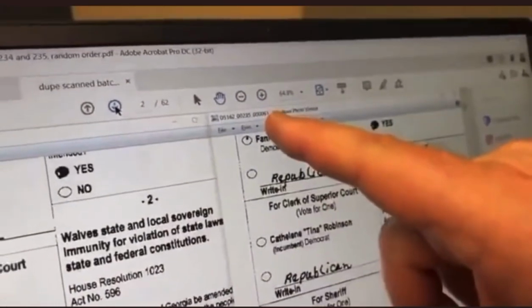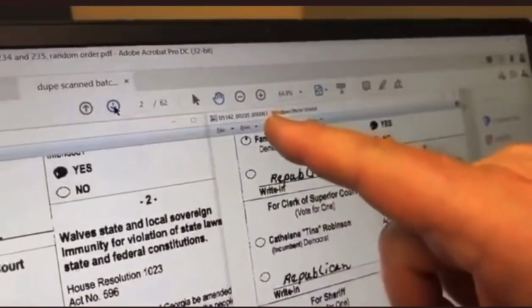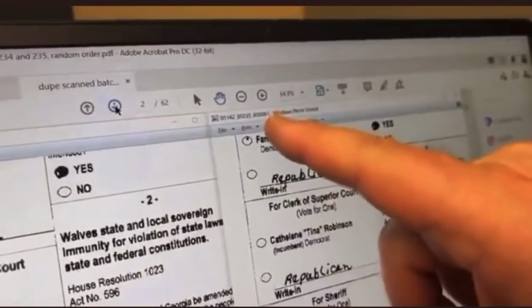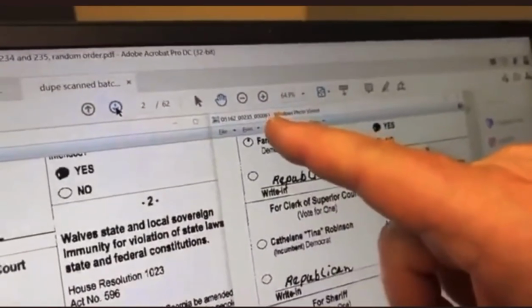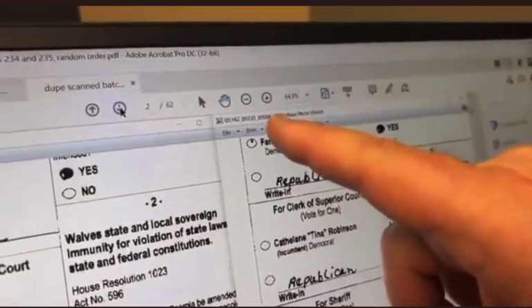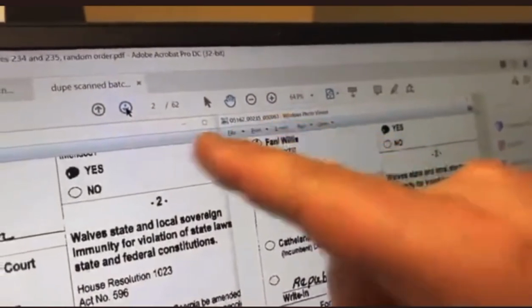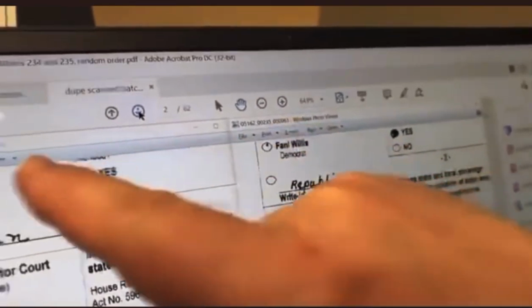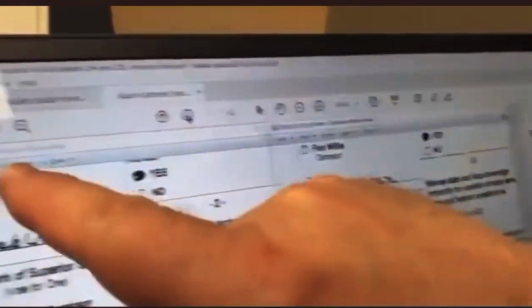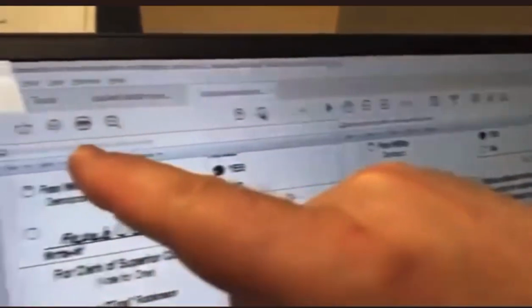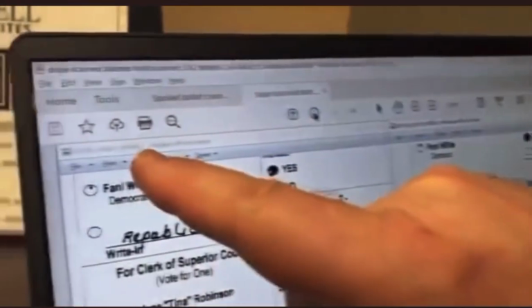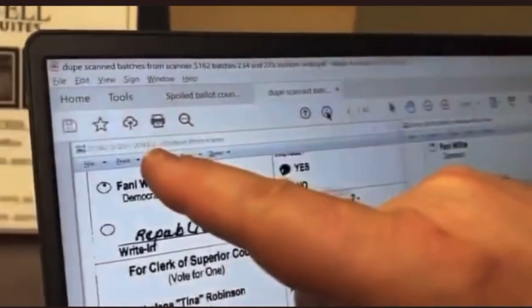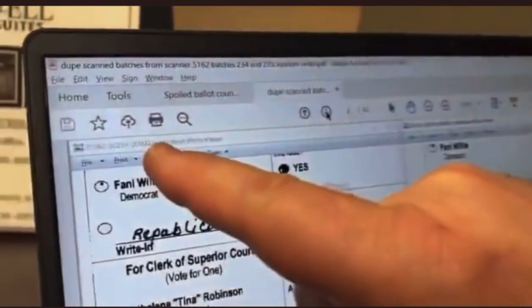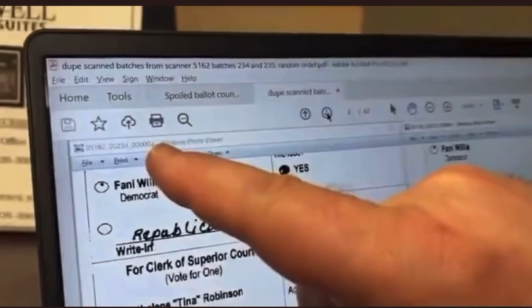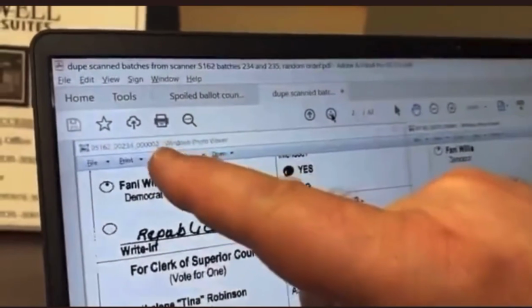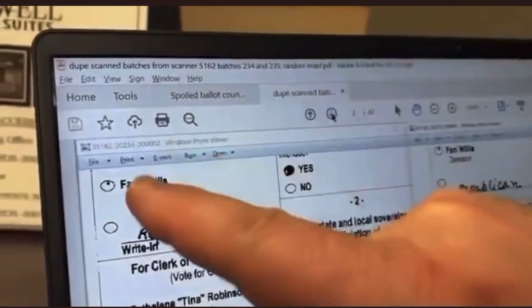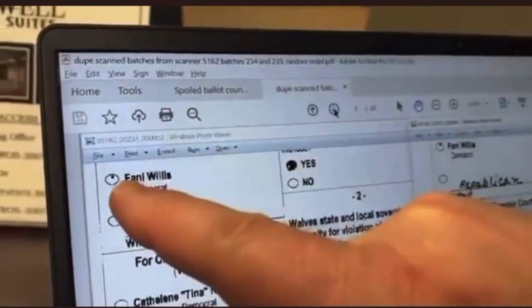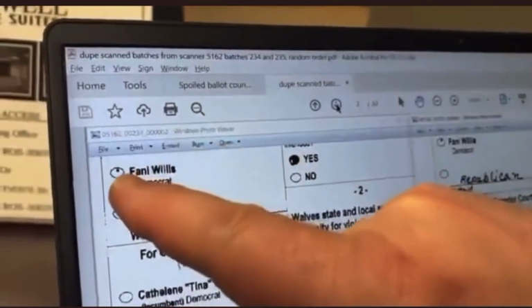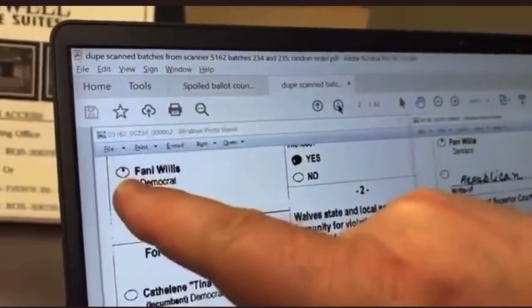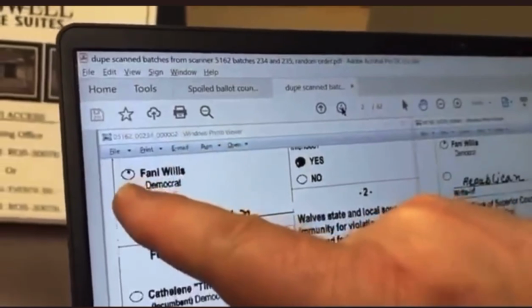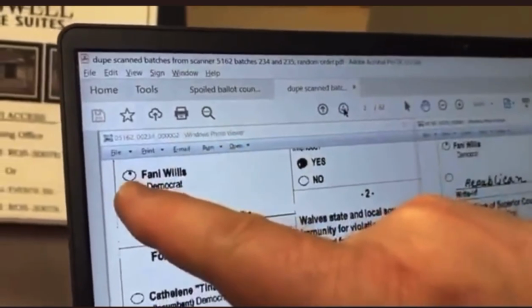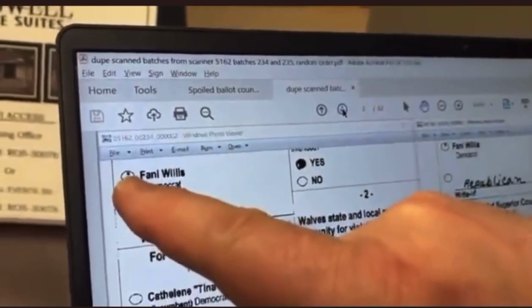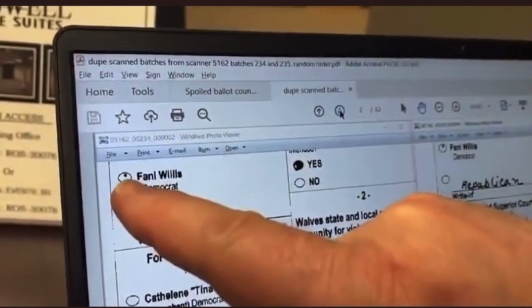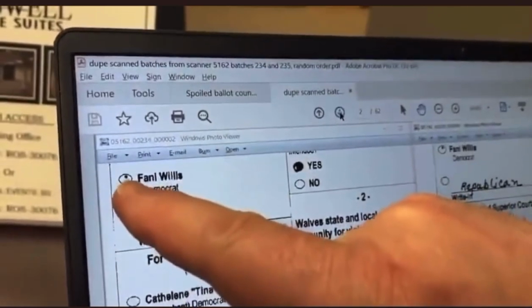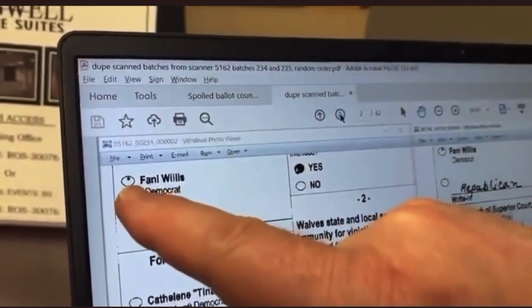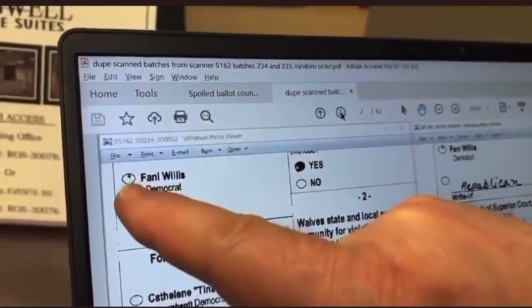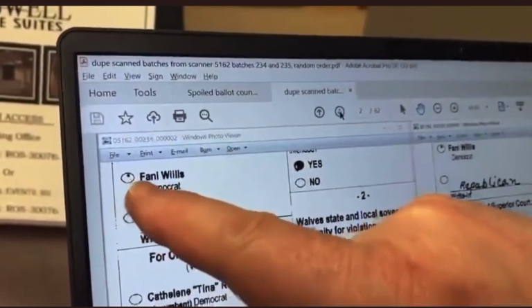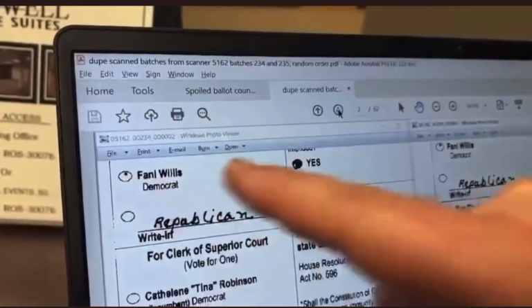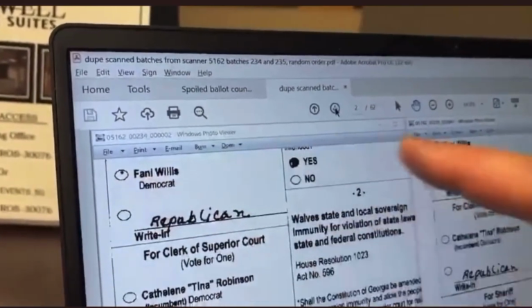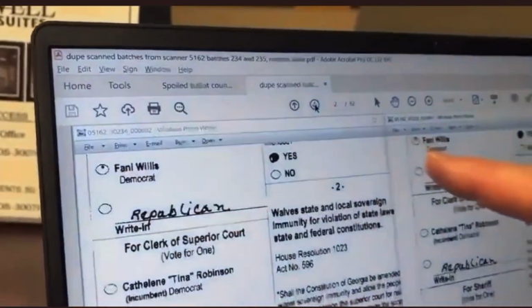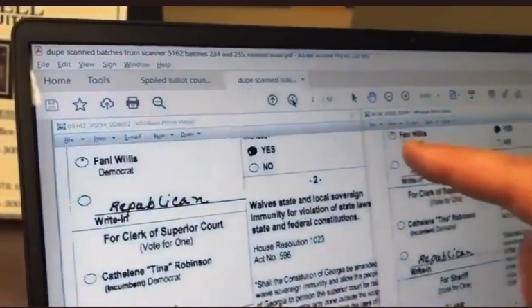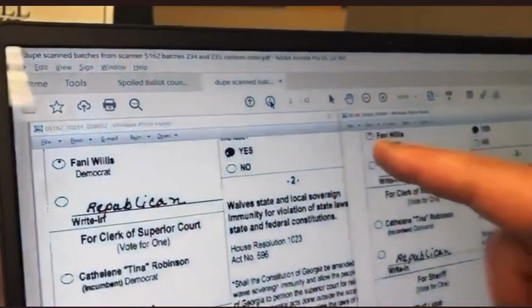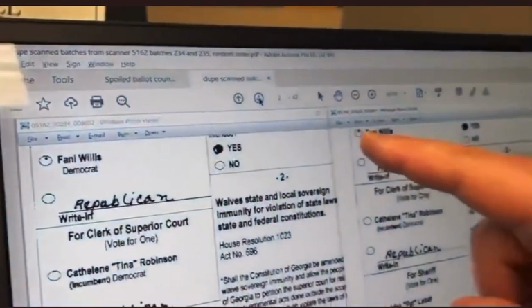This is ballot 61, this is ballot number two, and each one of them even has this little dot in the Fannie Willis.